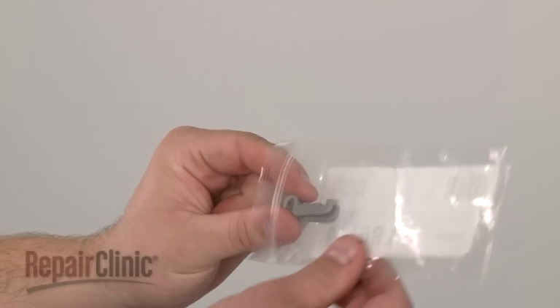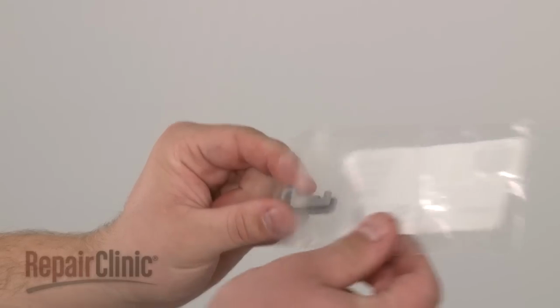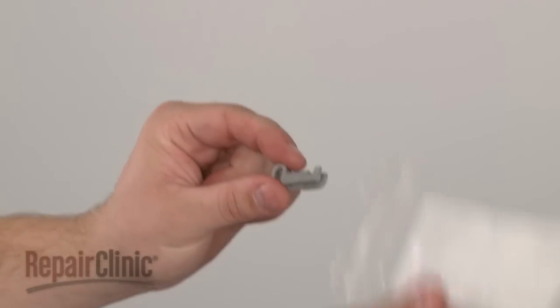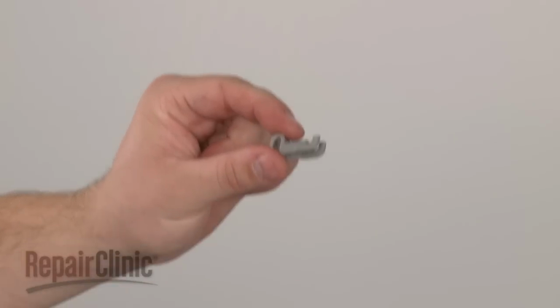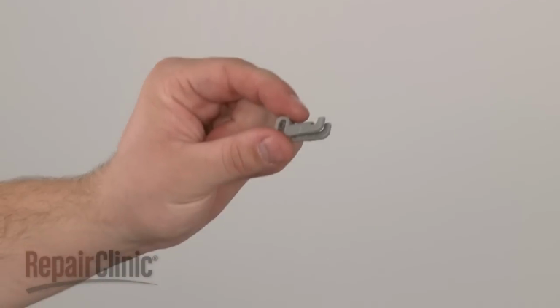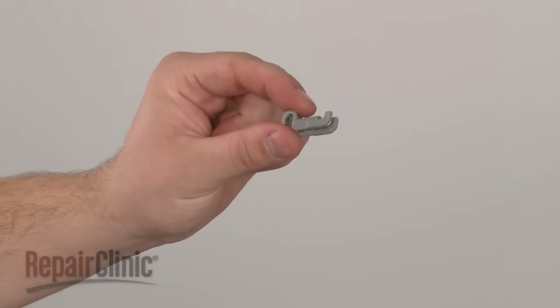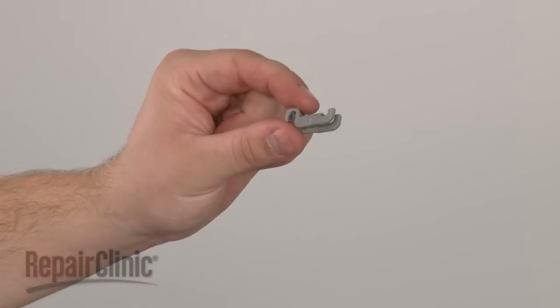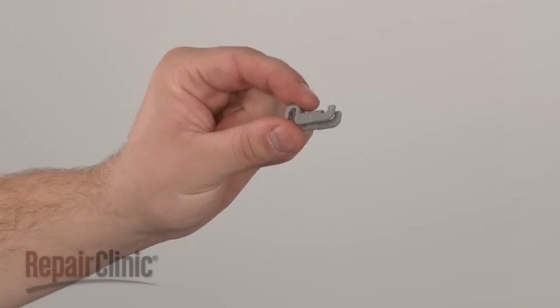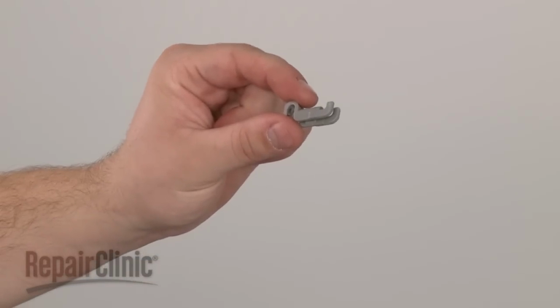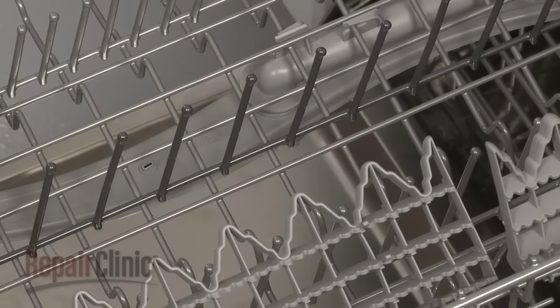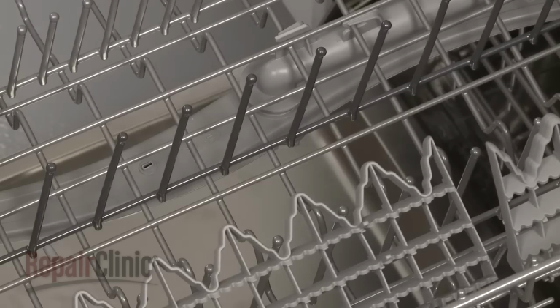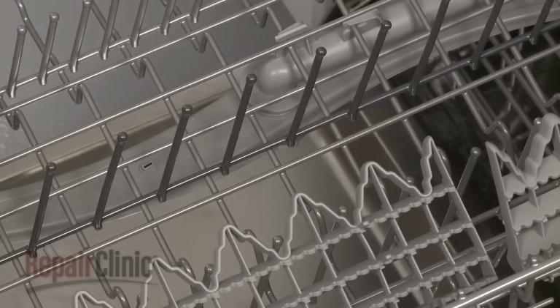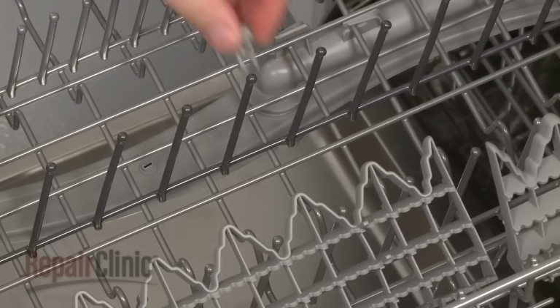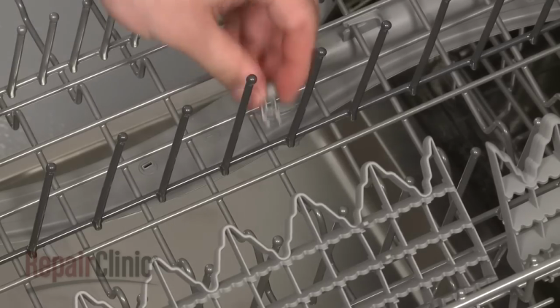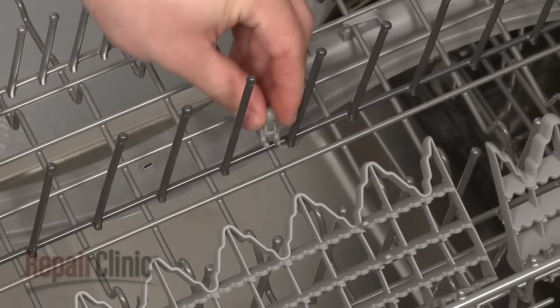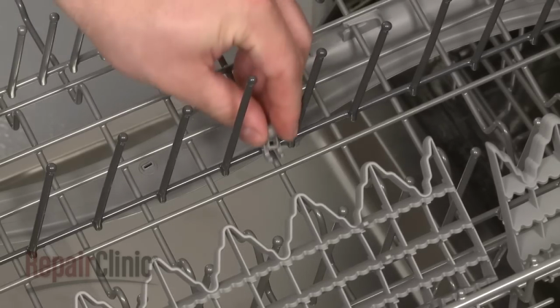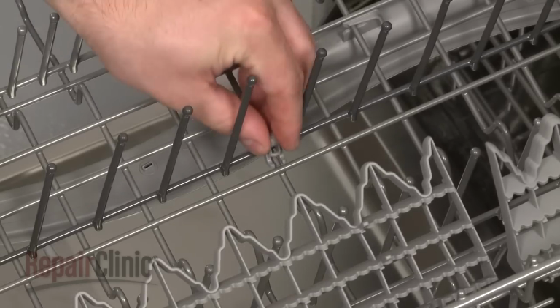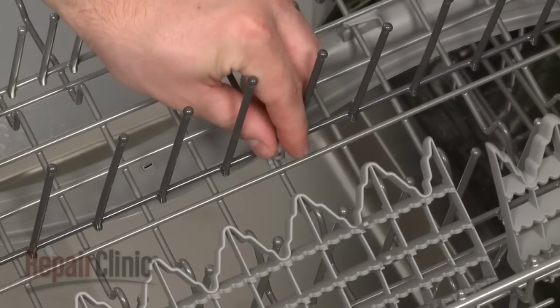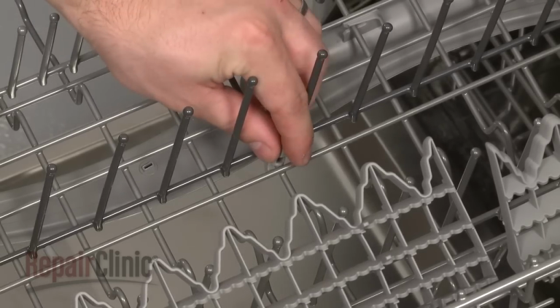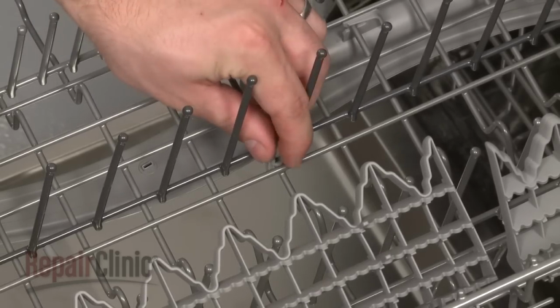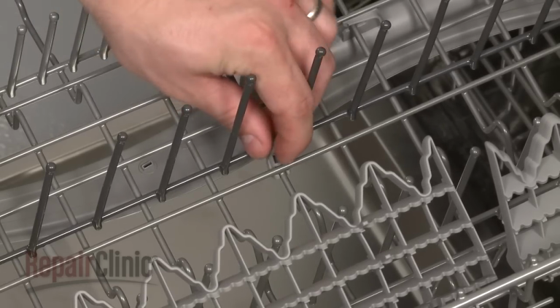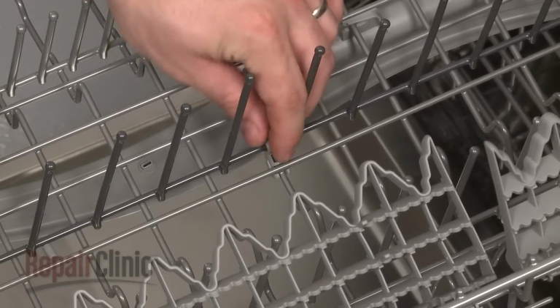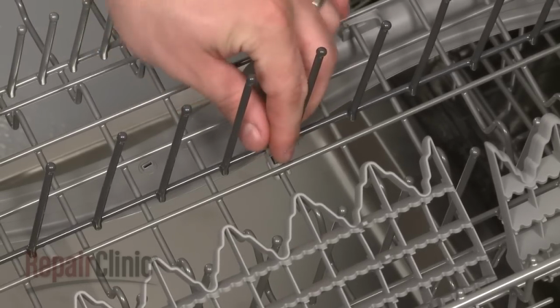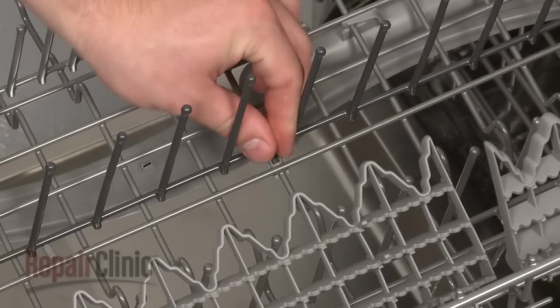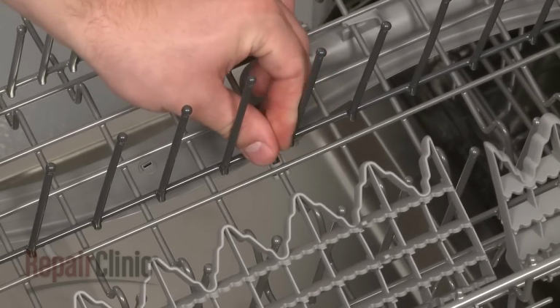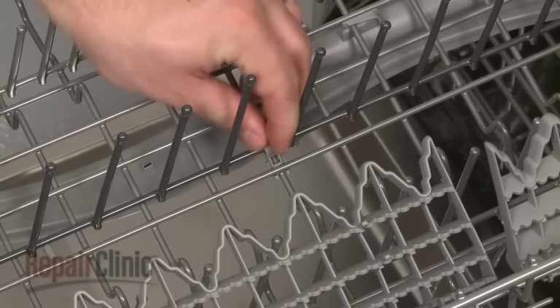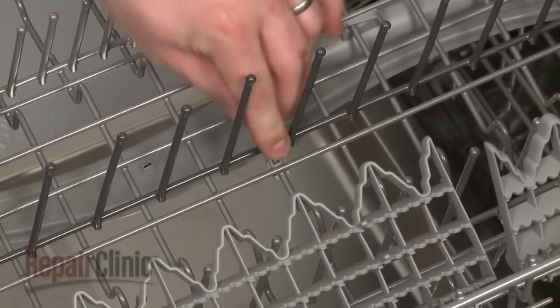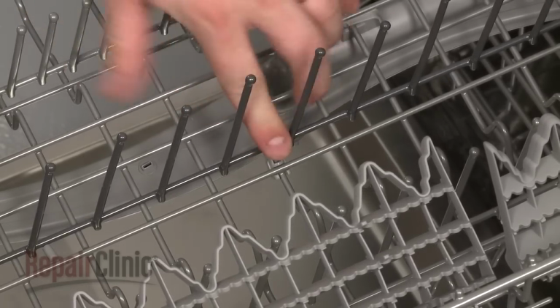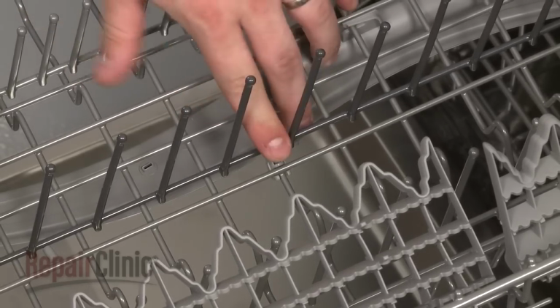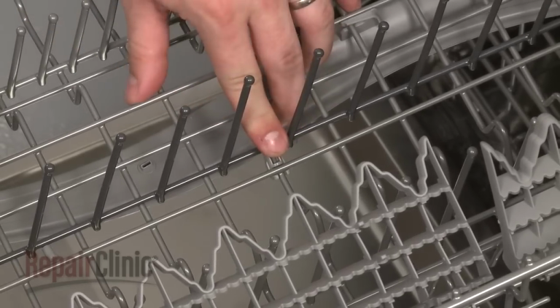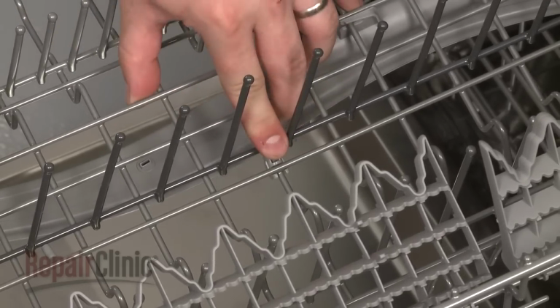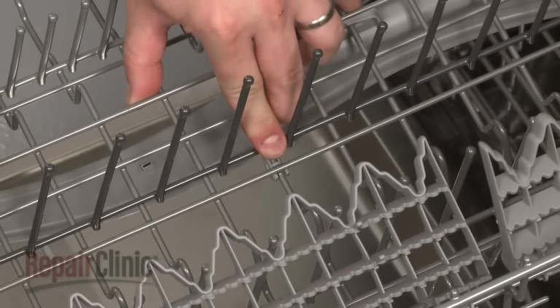Install the new tine clip by aligning it on the crossbar toward the middle of the rack and snapping it into place.